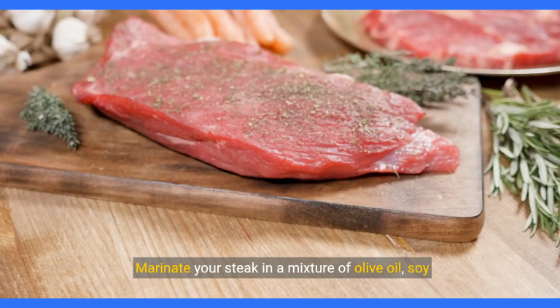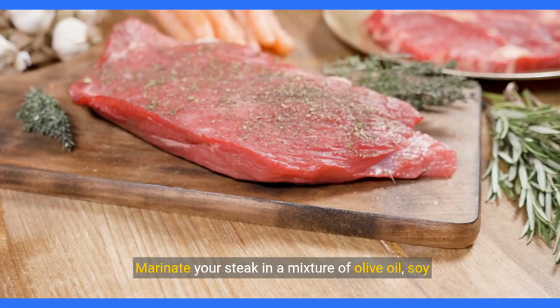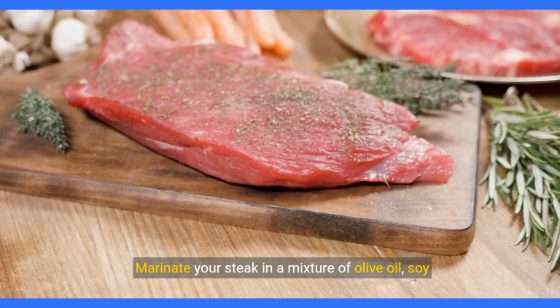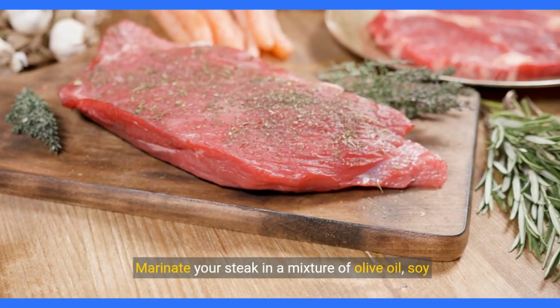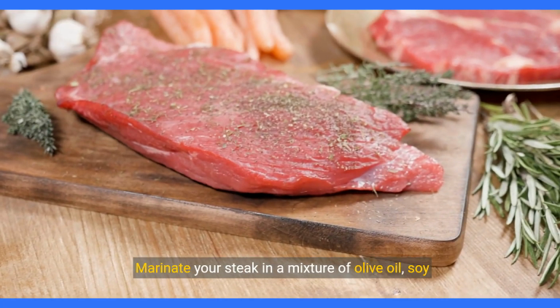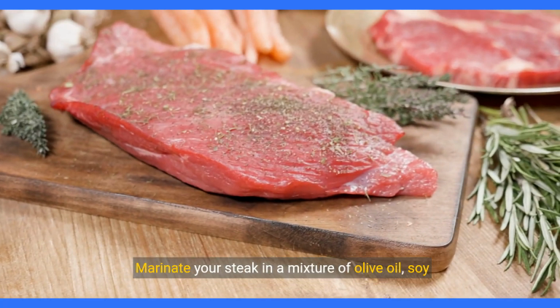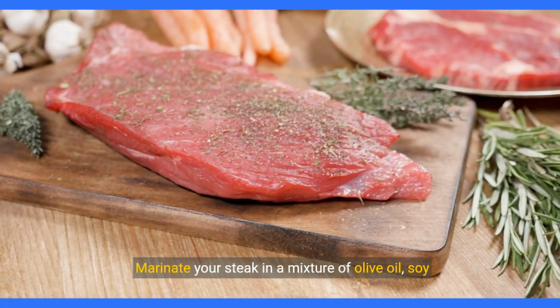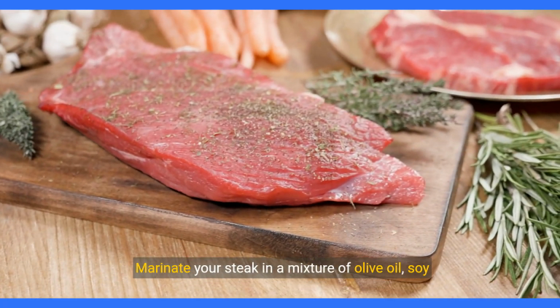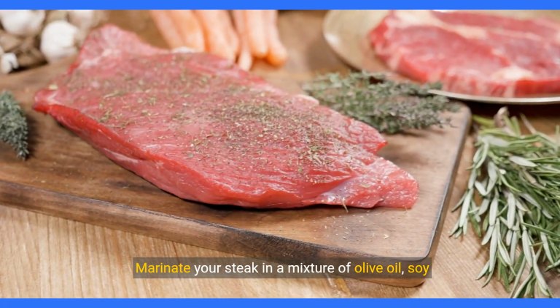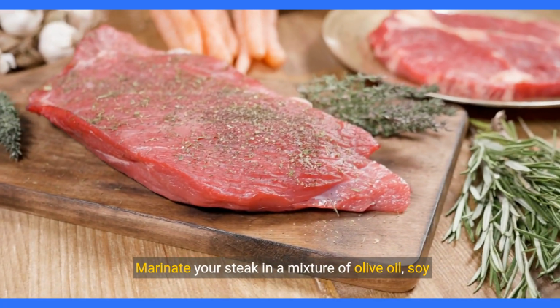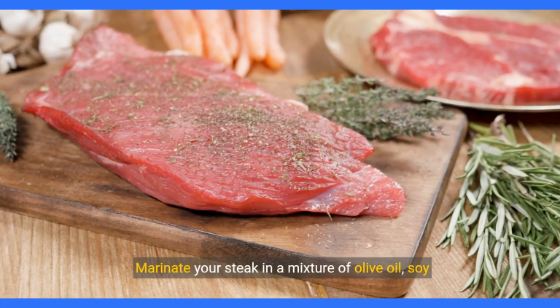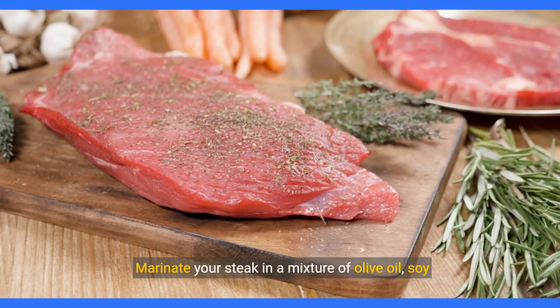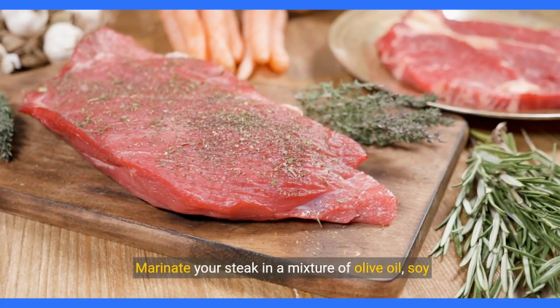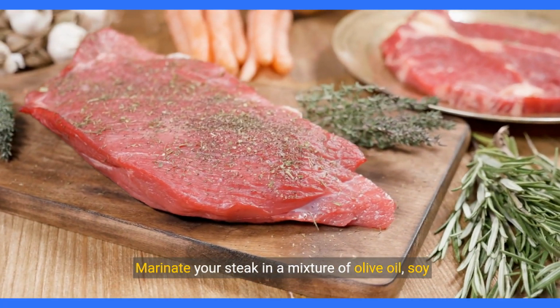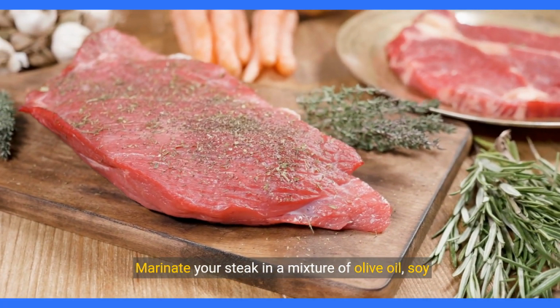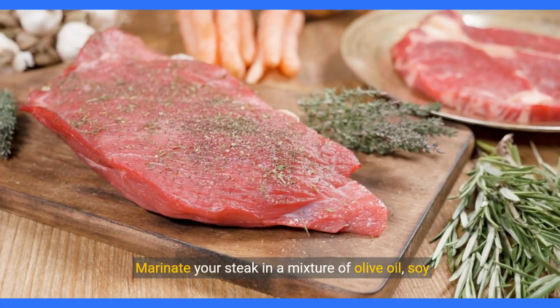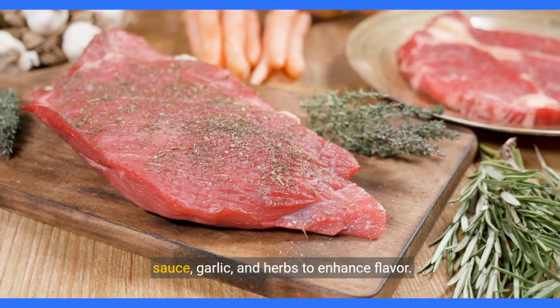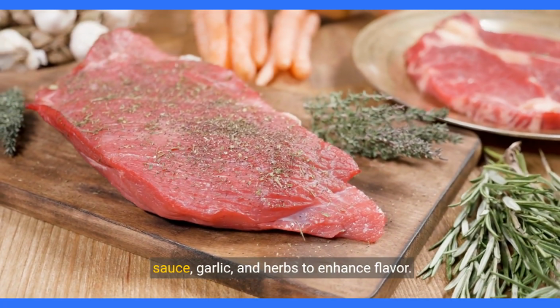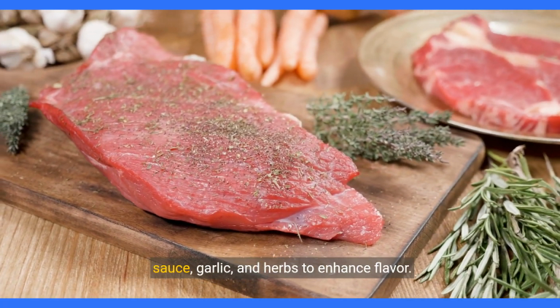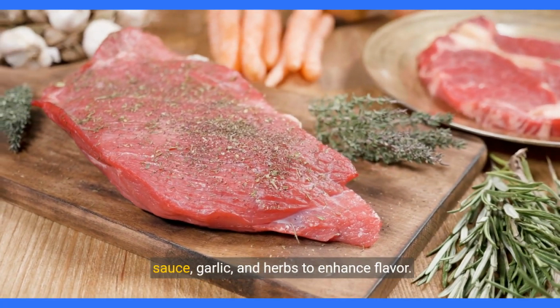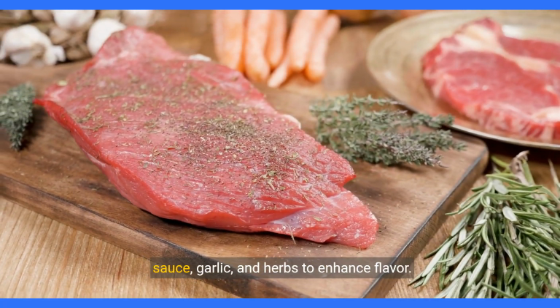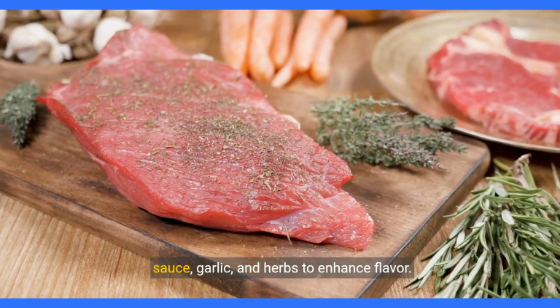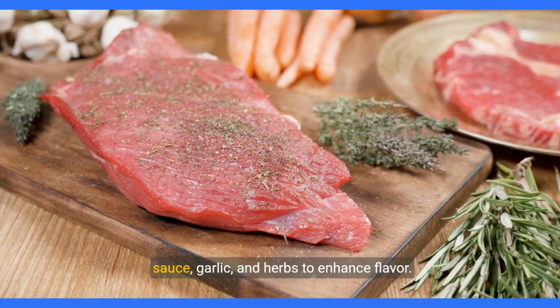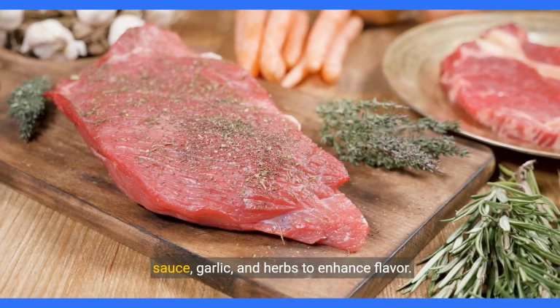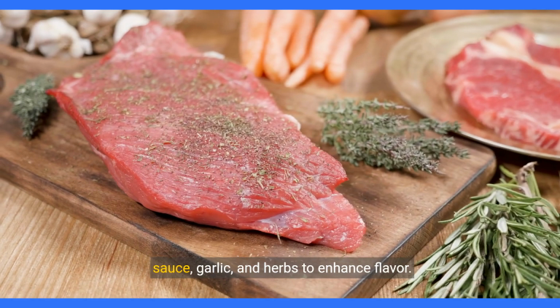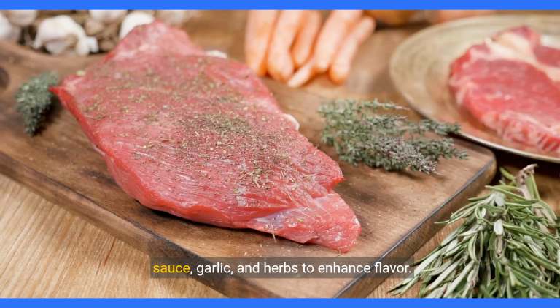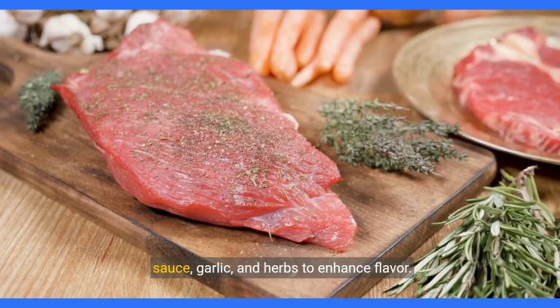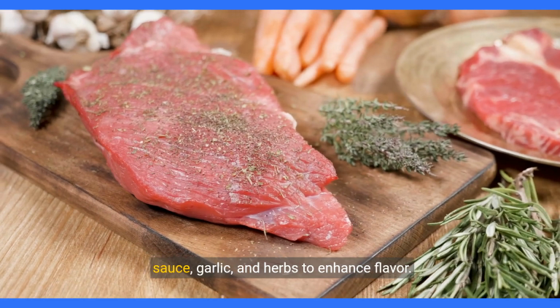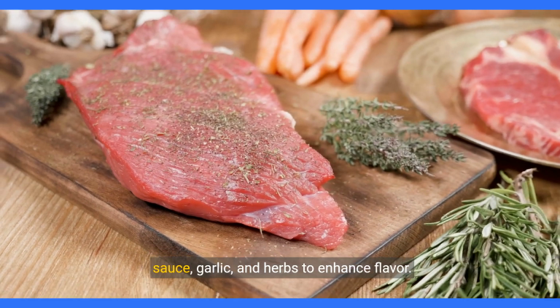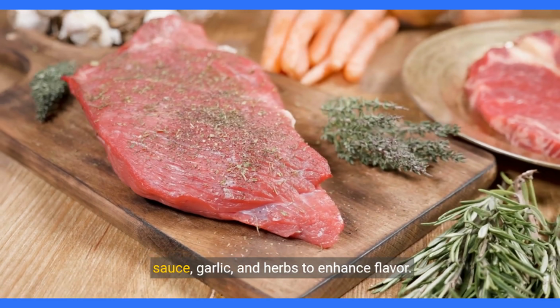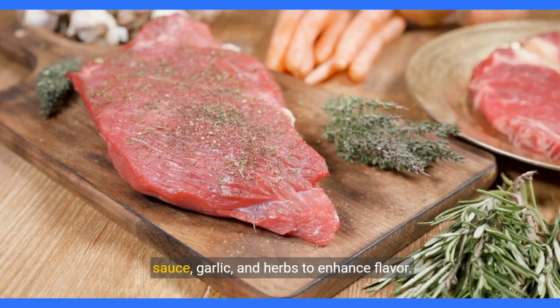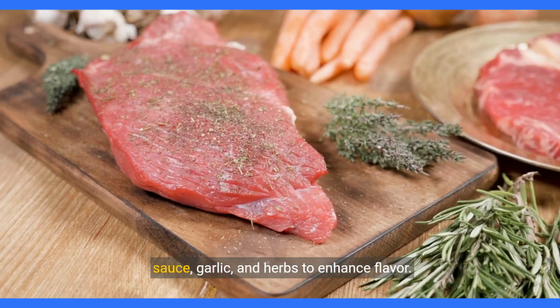Marinate your steak in a mixture of olive oil, soy sauce, garlic, and herbs to enhance flavor.